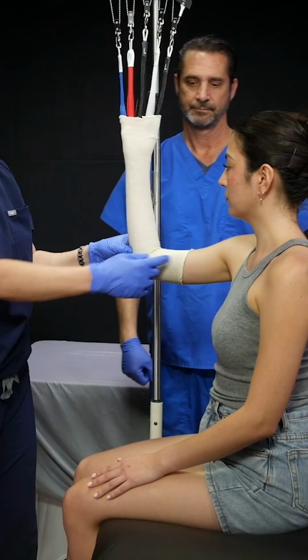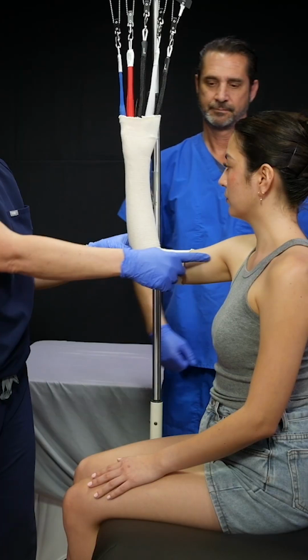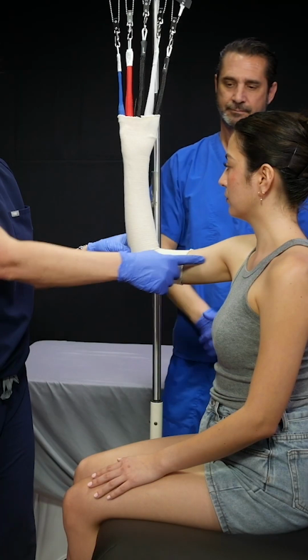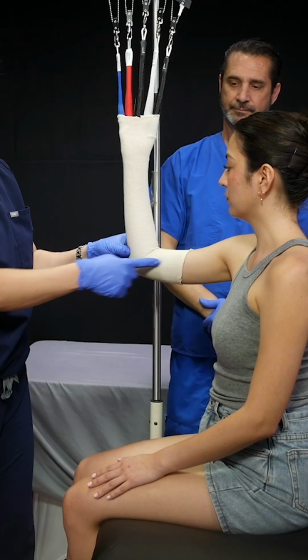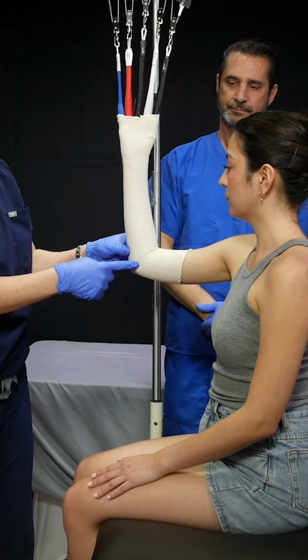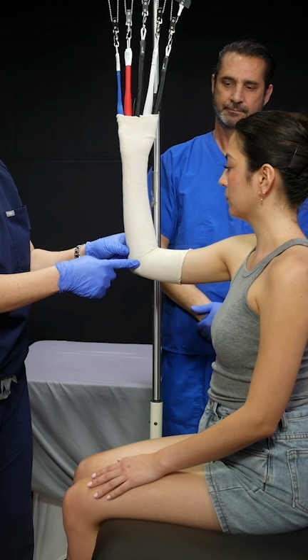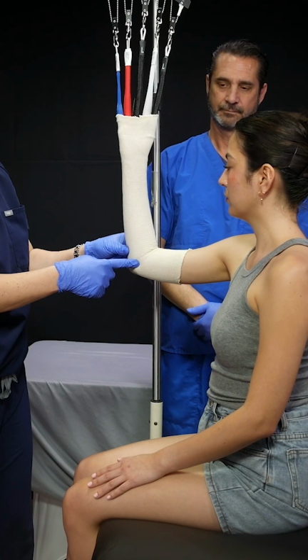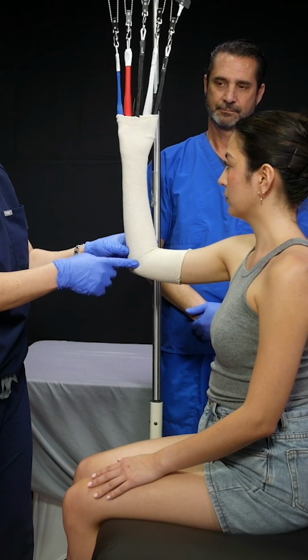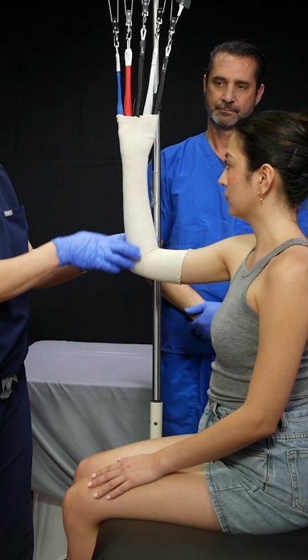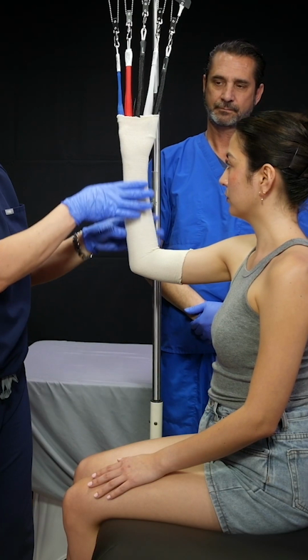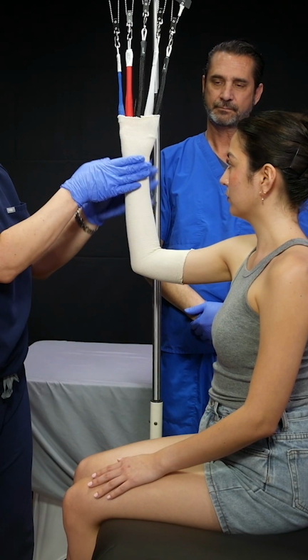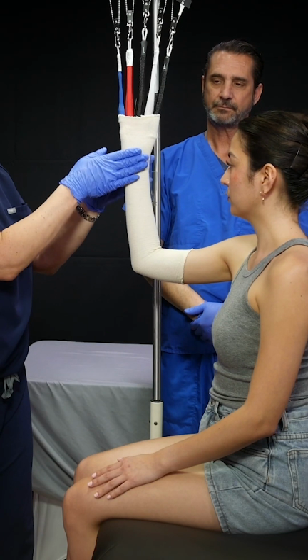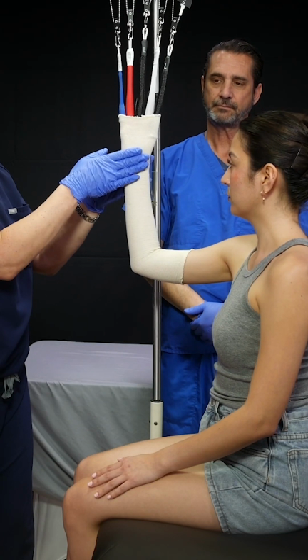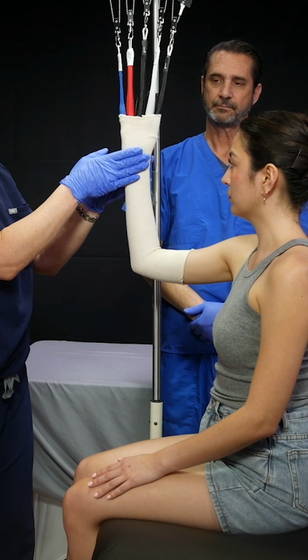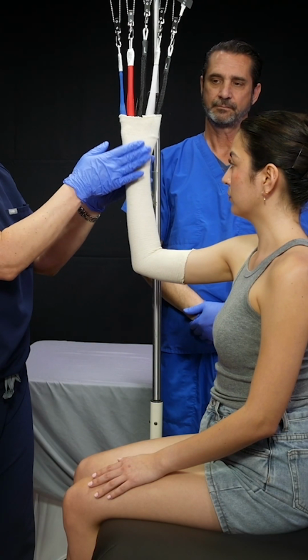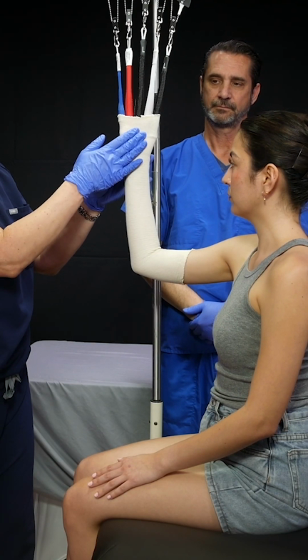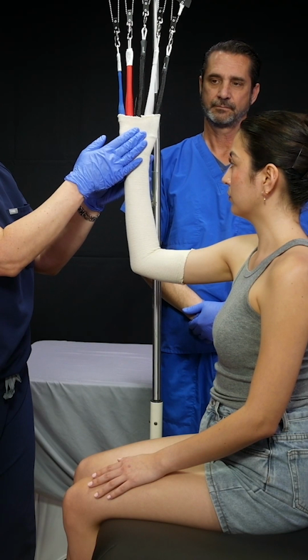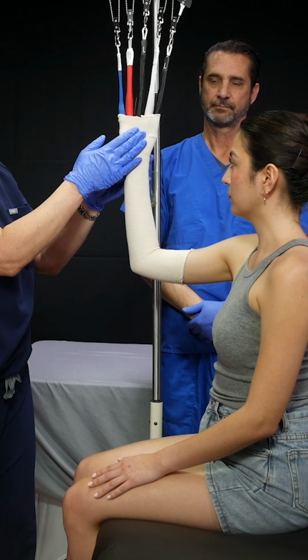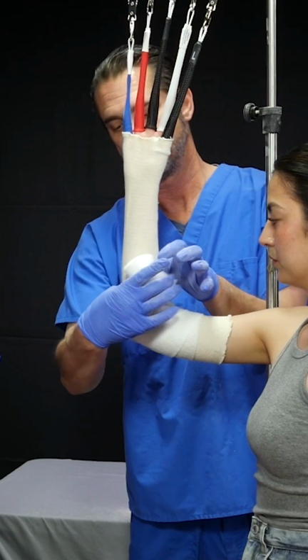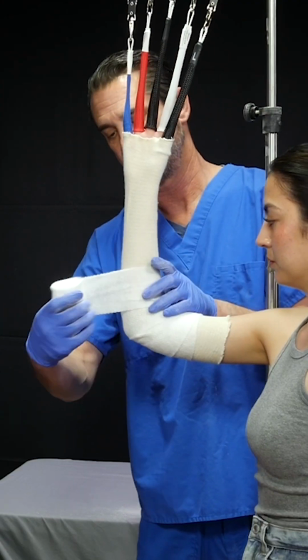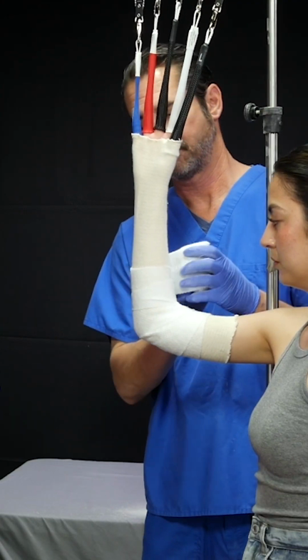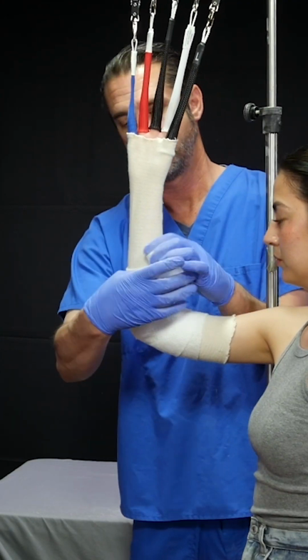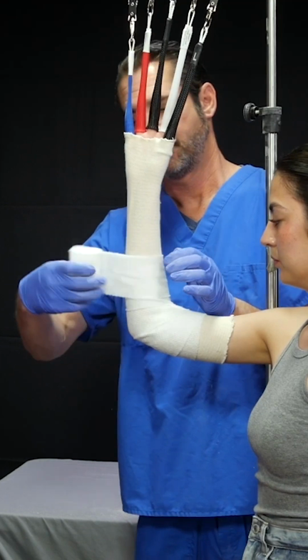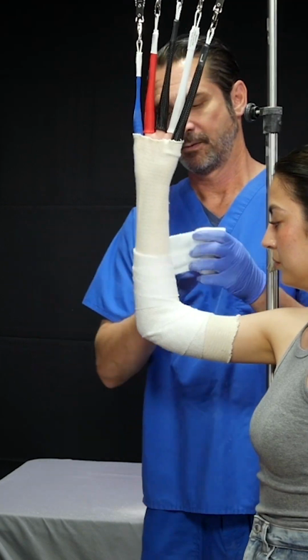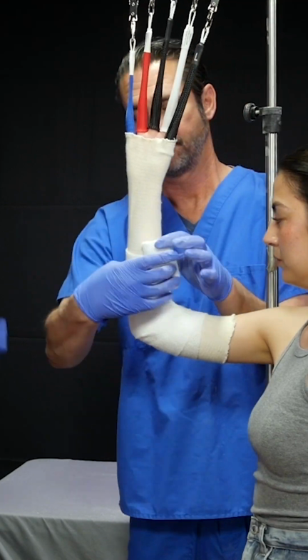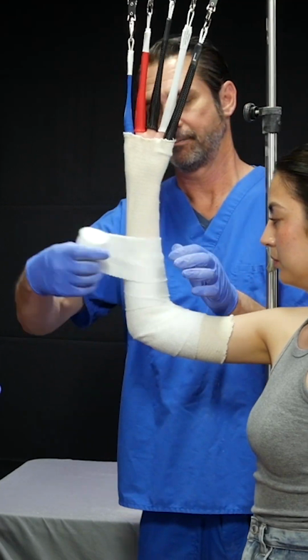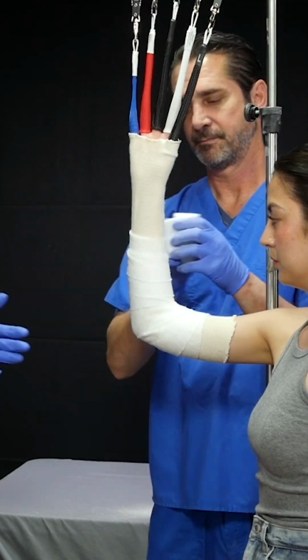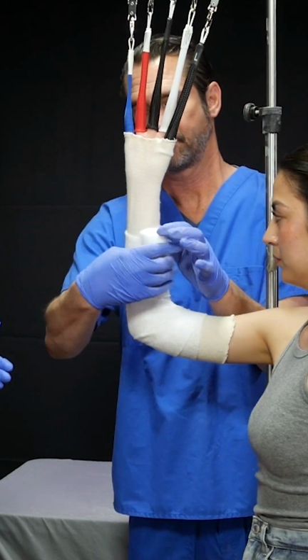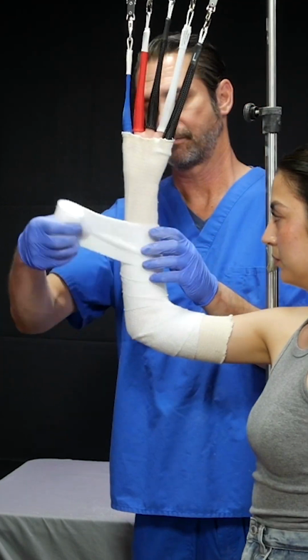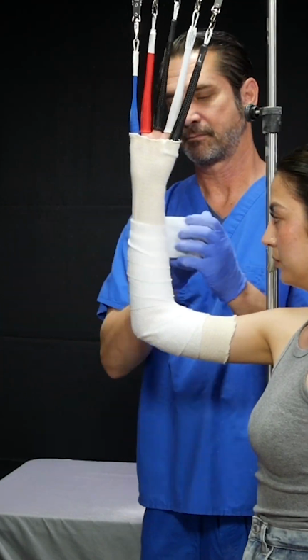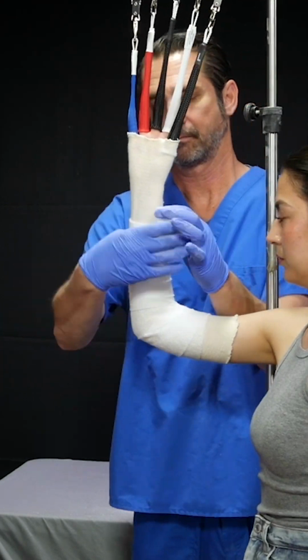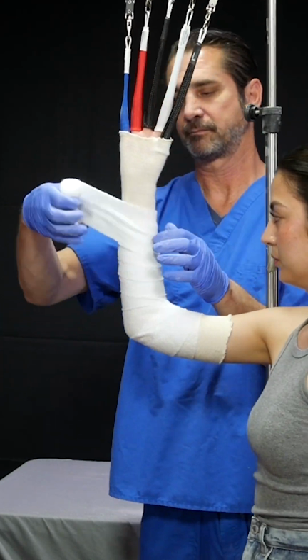We're at 90 degrees at the elbow. Her wrist is neutral. Her palm is out. The next step is to wrap.